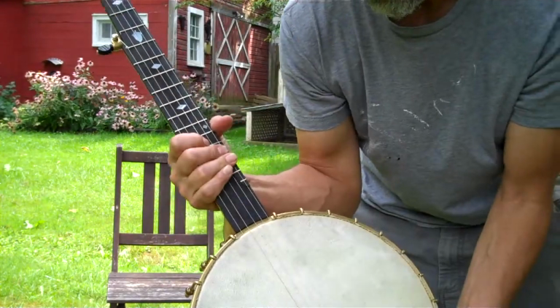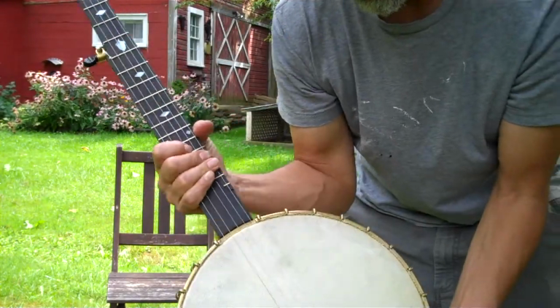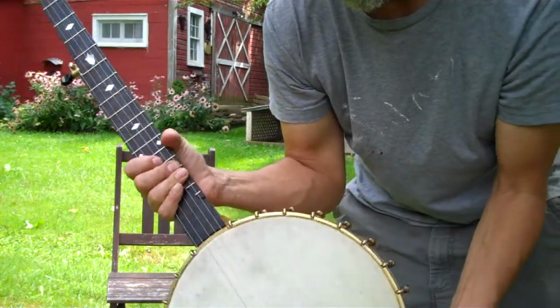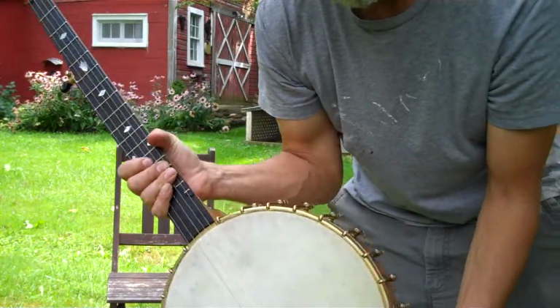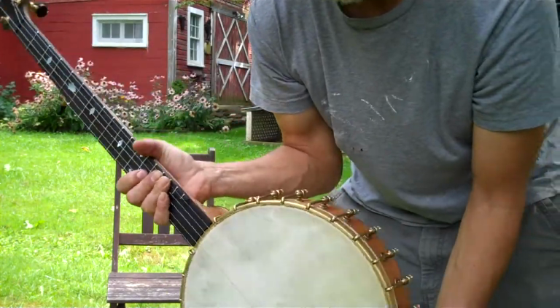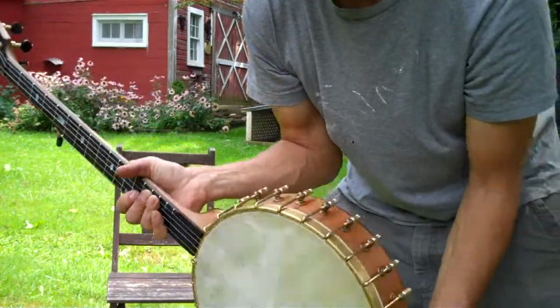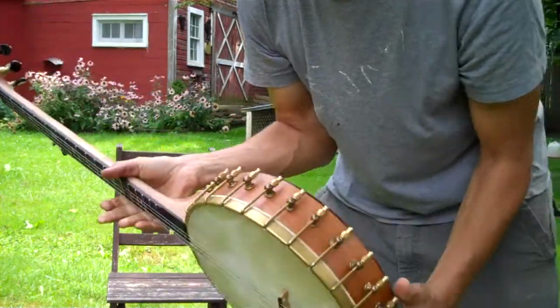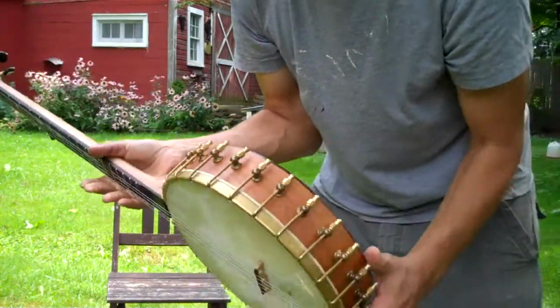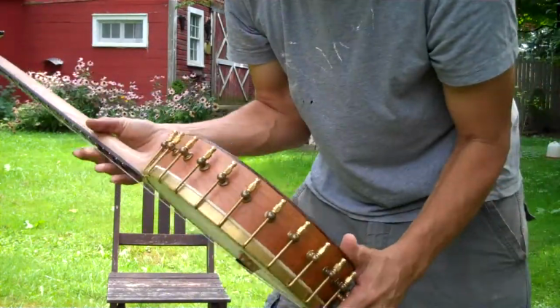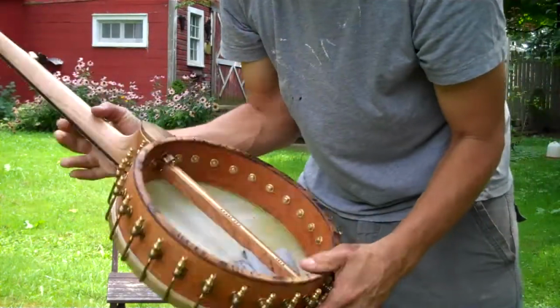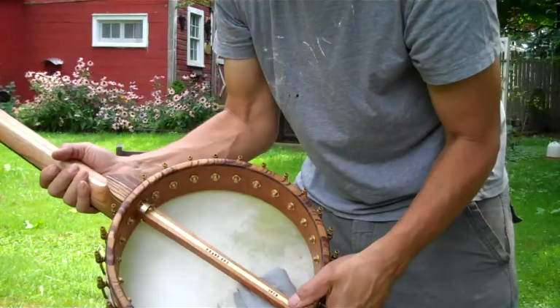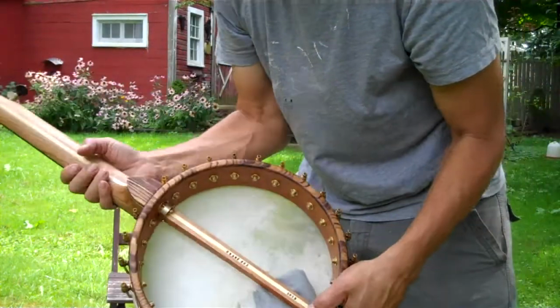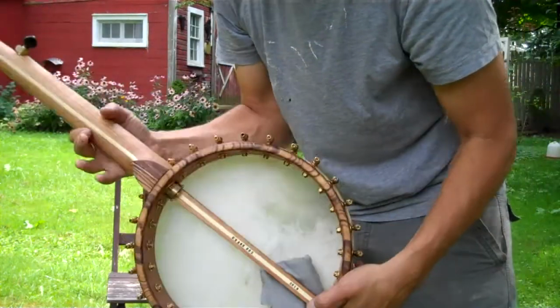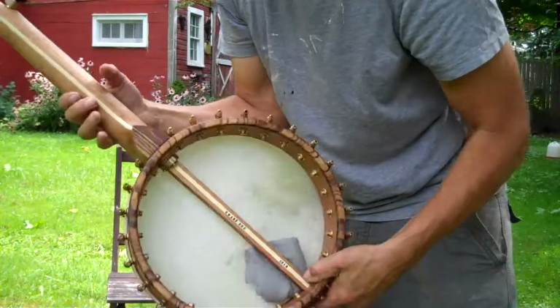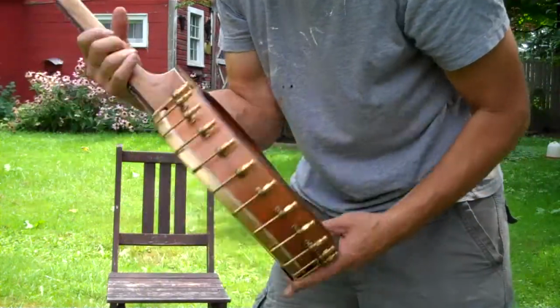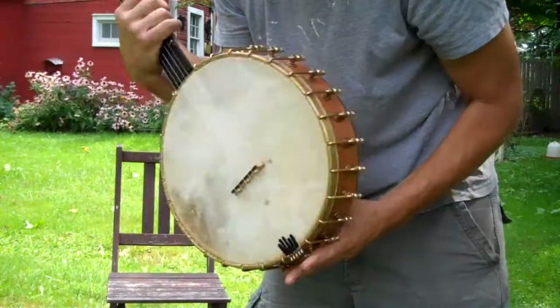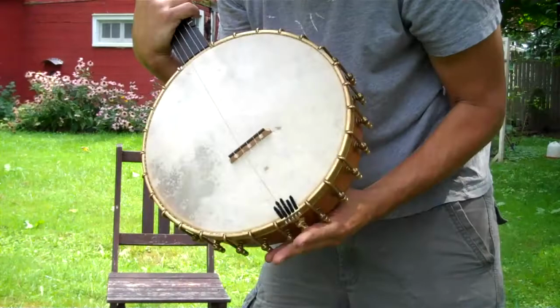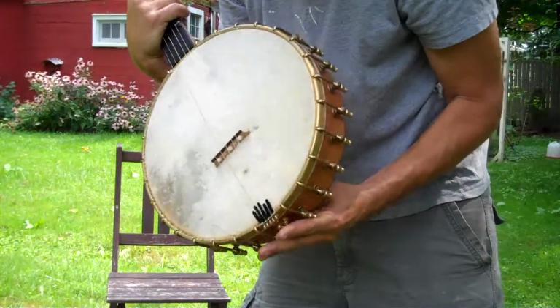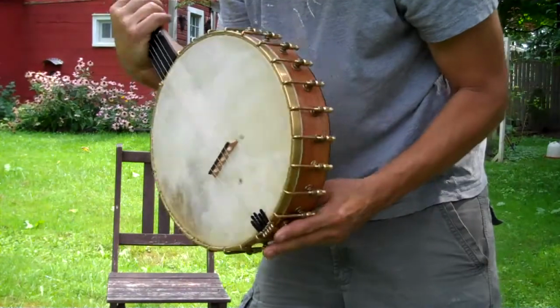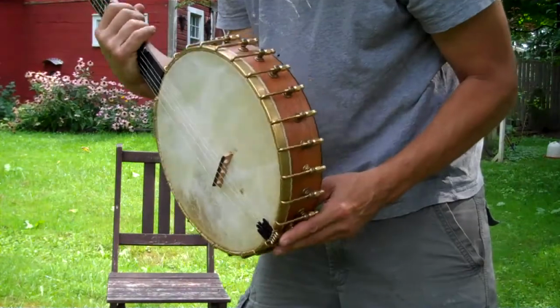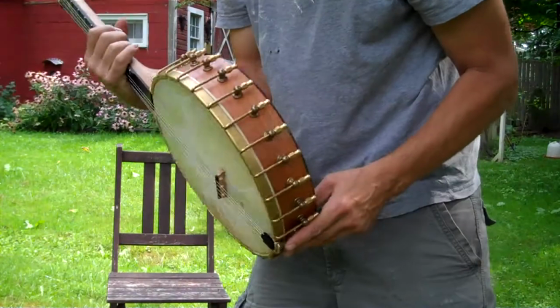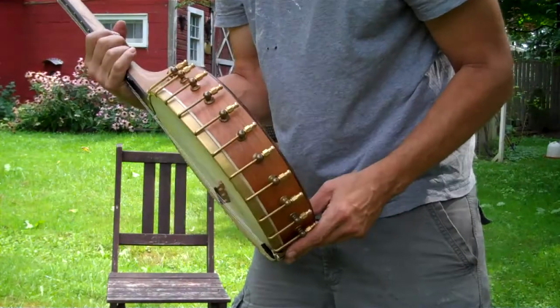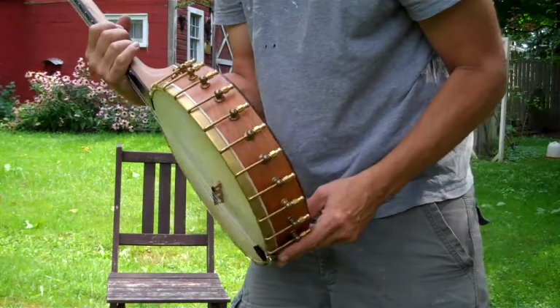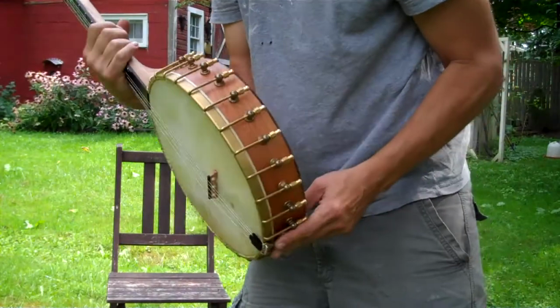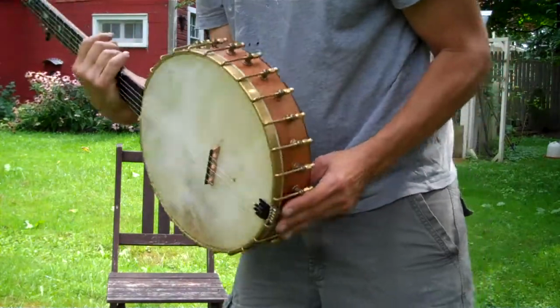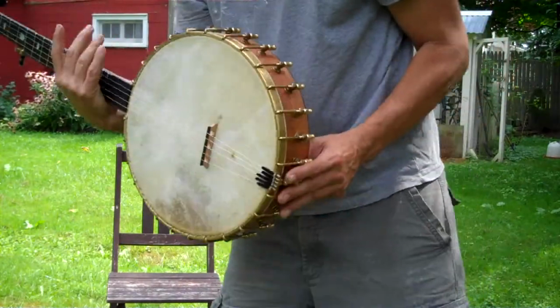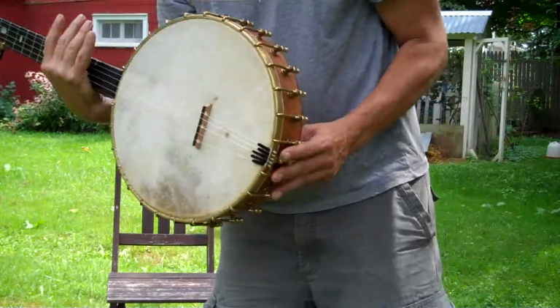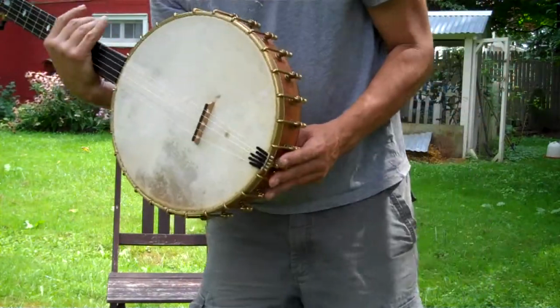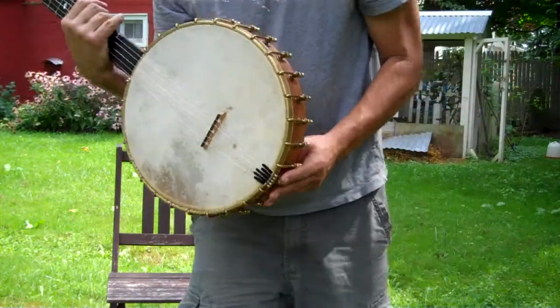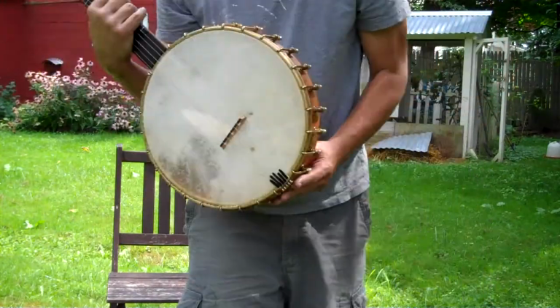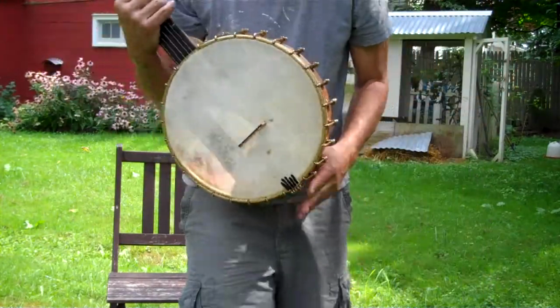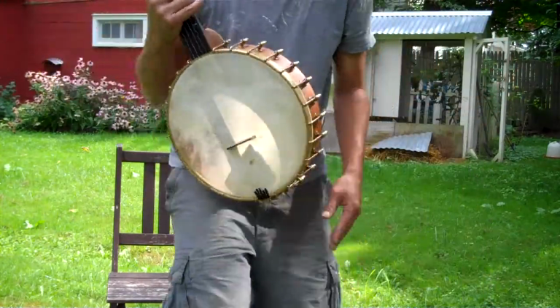Did I say rolled brass tone ring? Goat skin head. 12-inch pot.